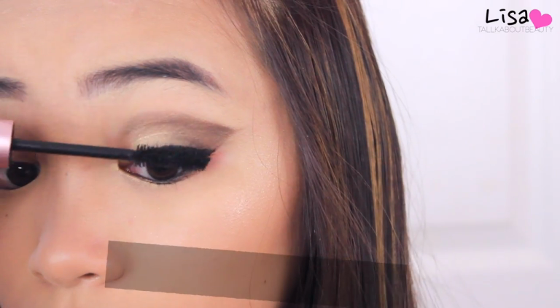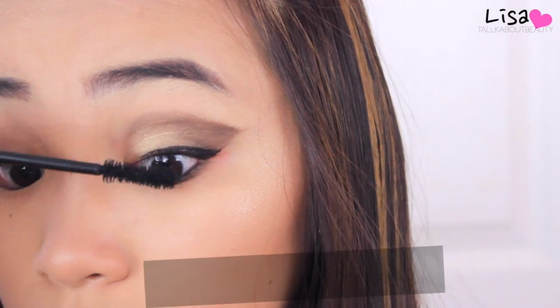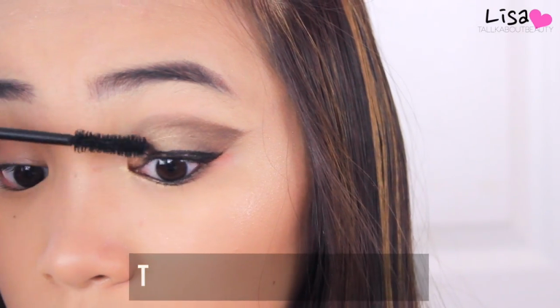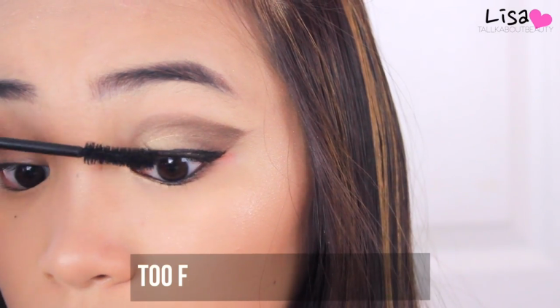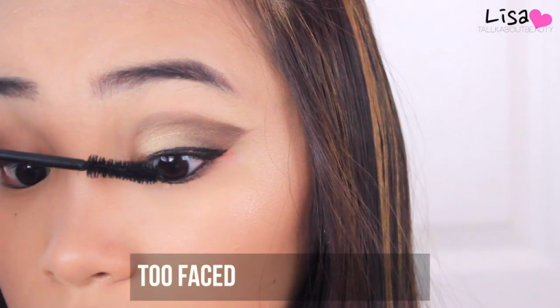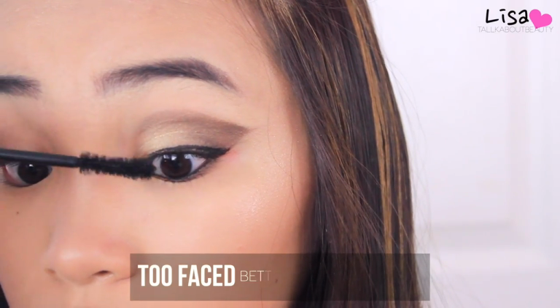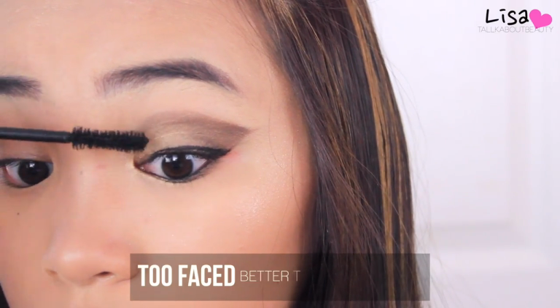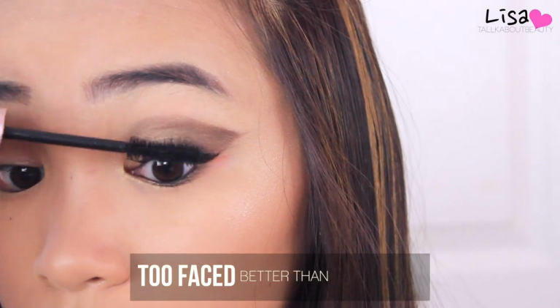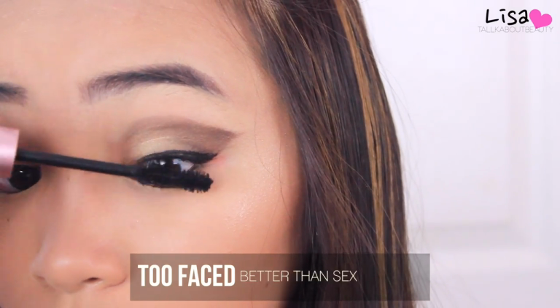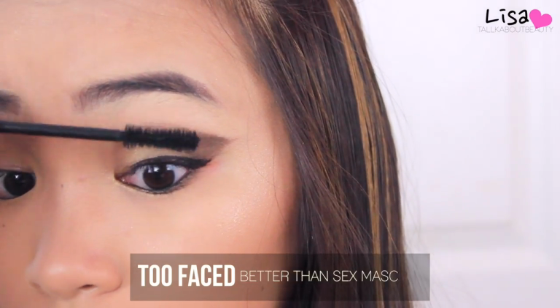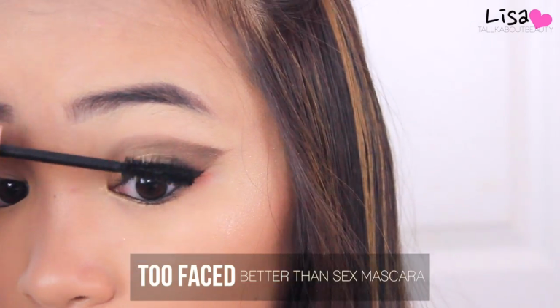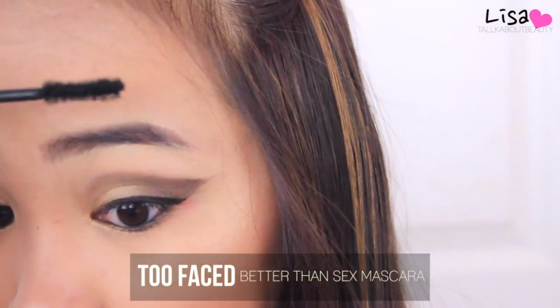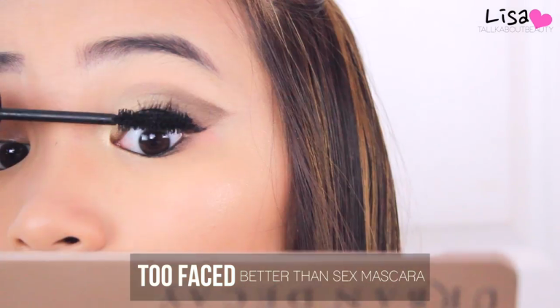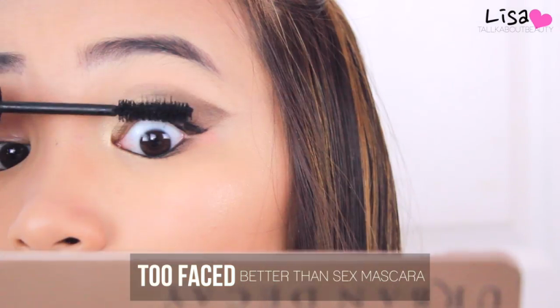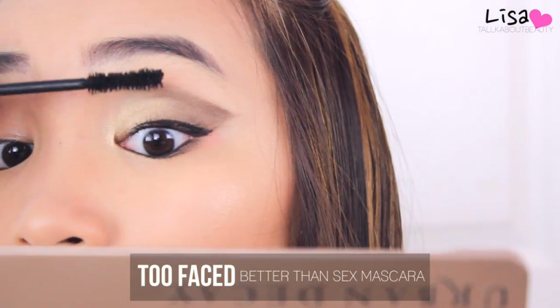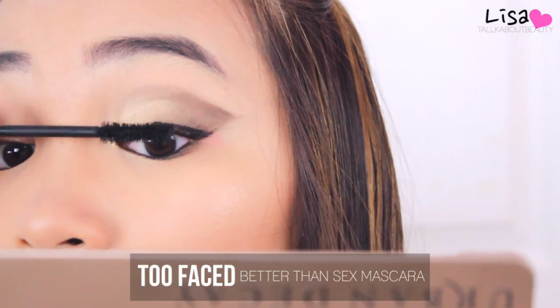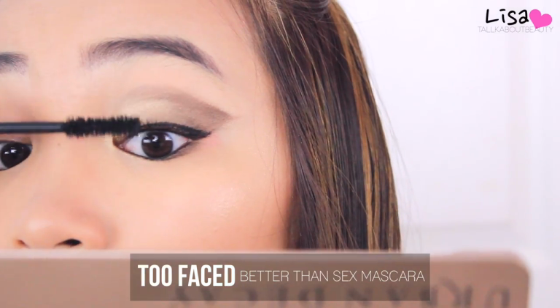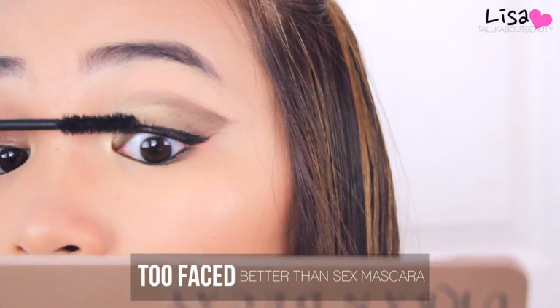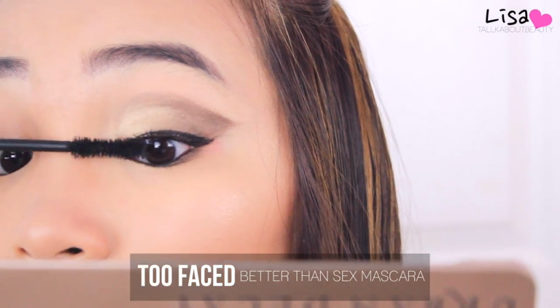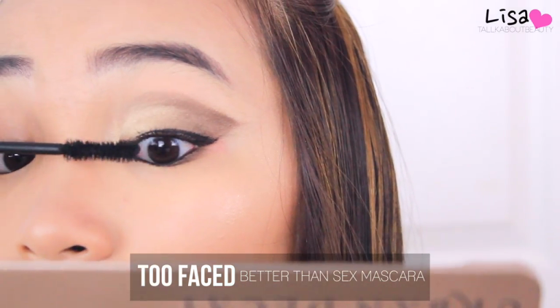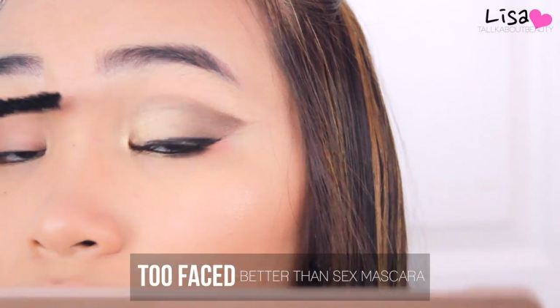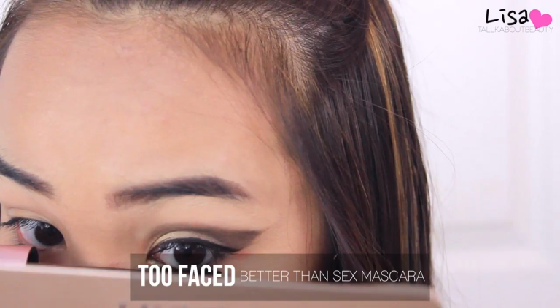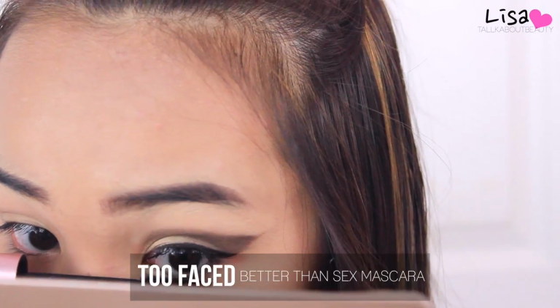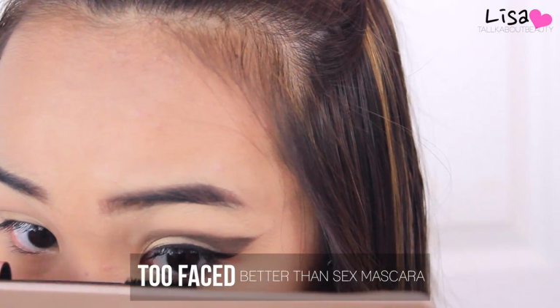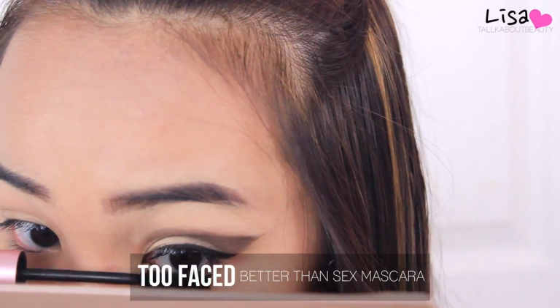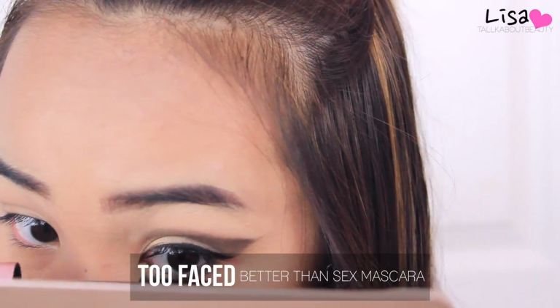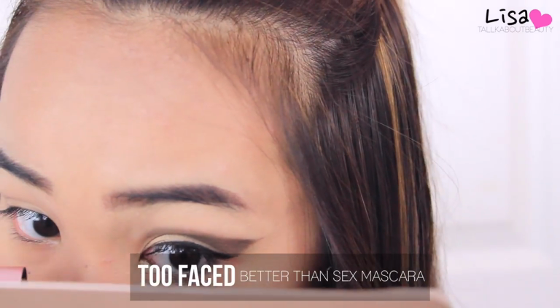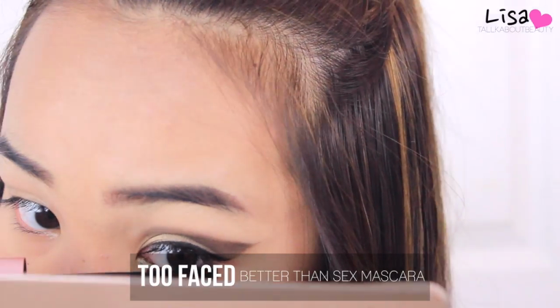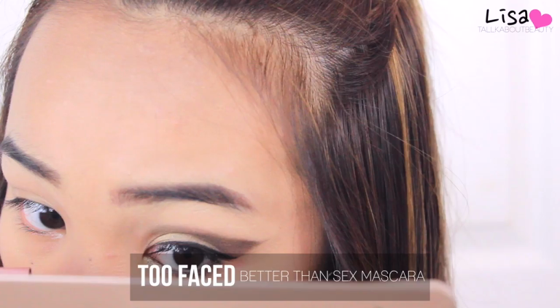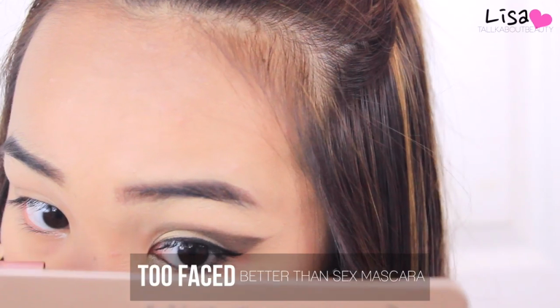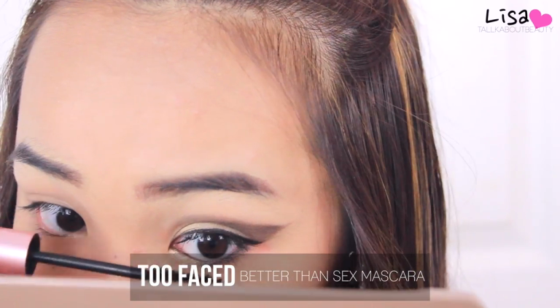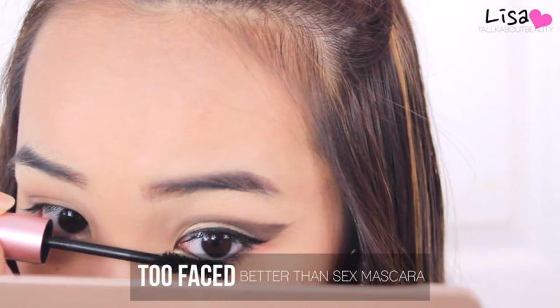Then I'm applying mascara to my upper and lower lashes, and that completes the eye makeup.